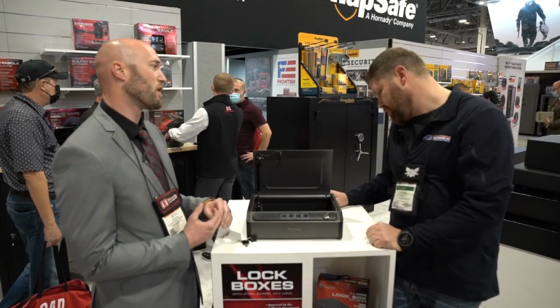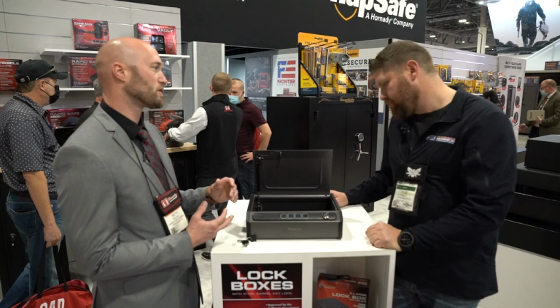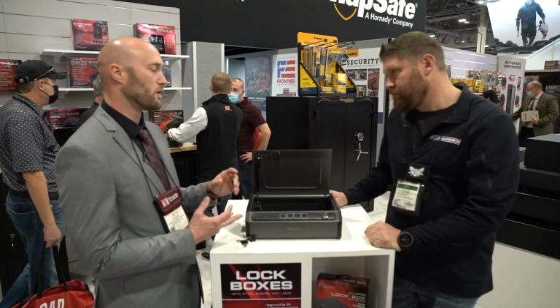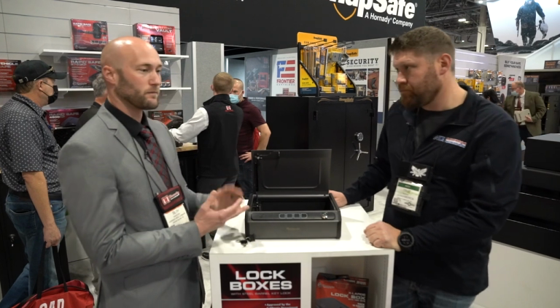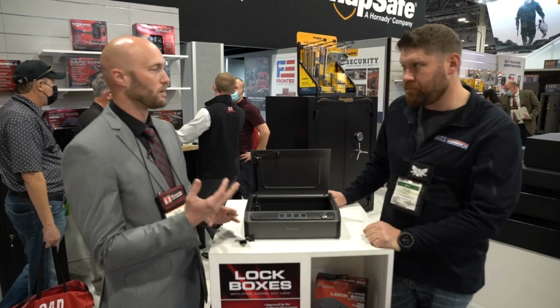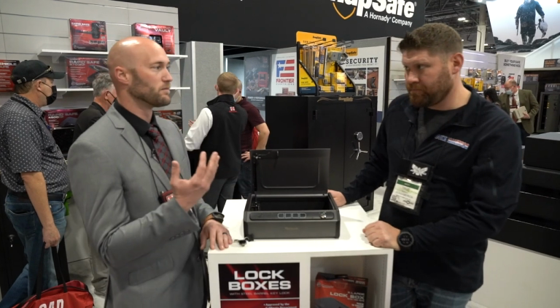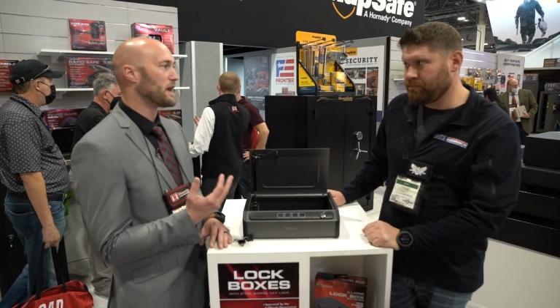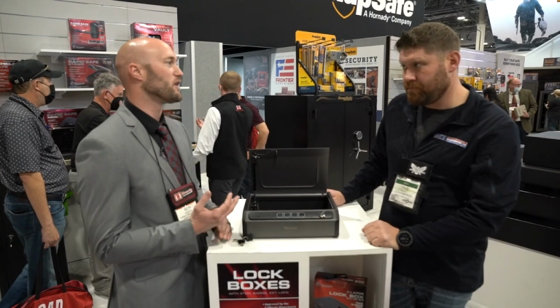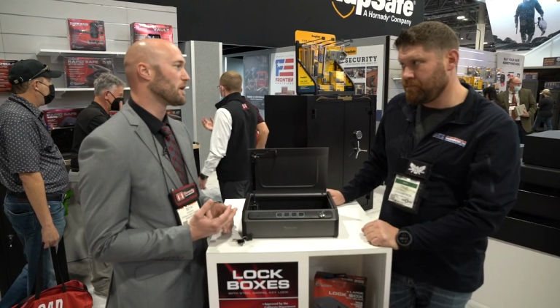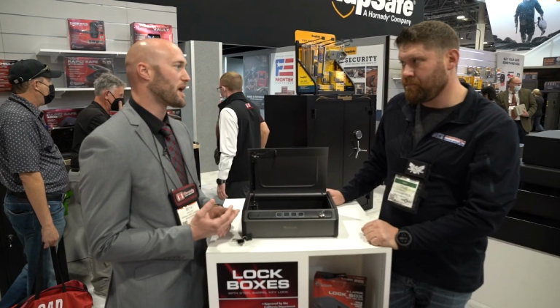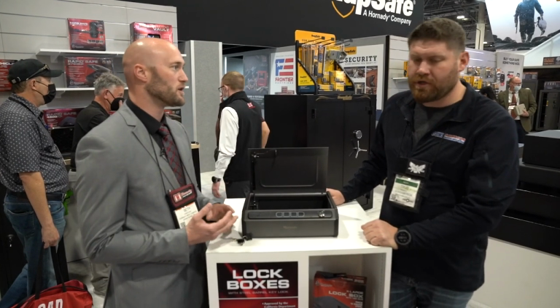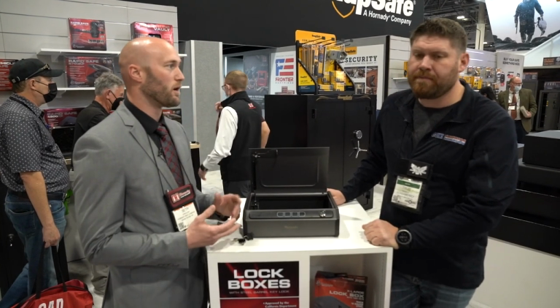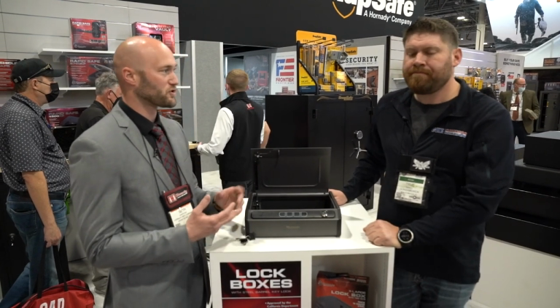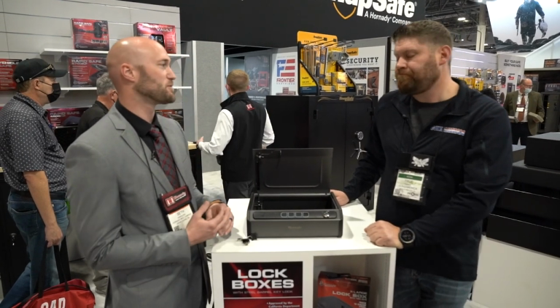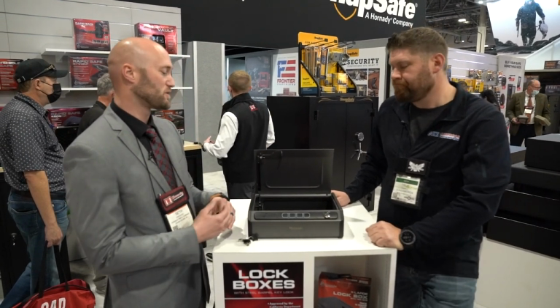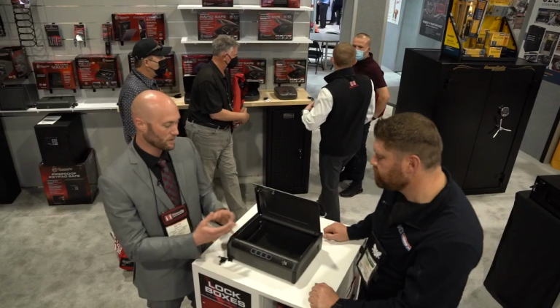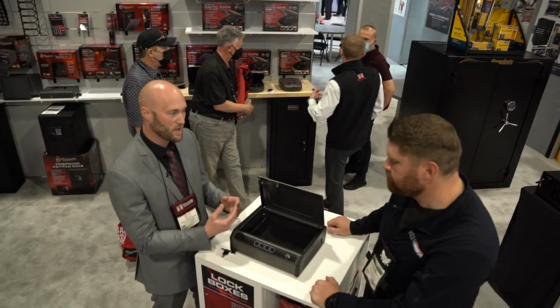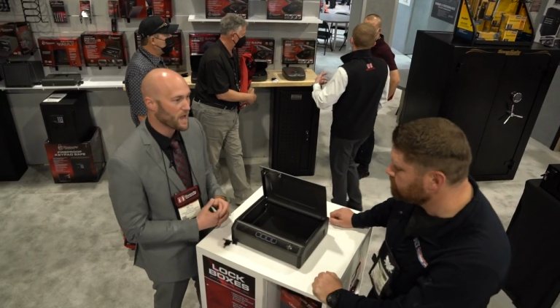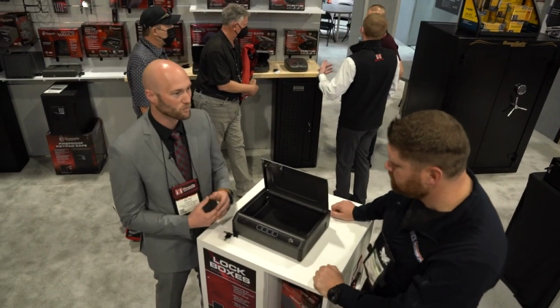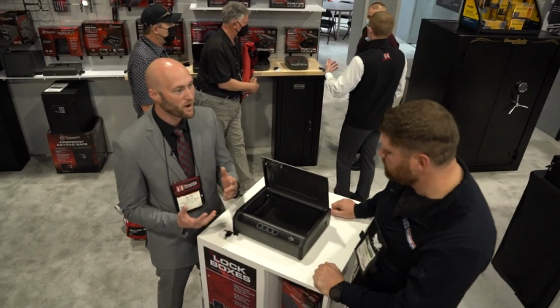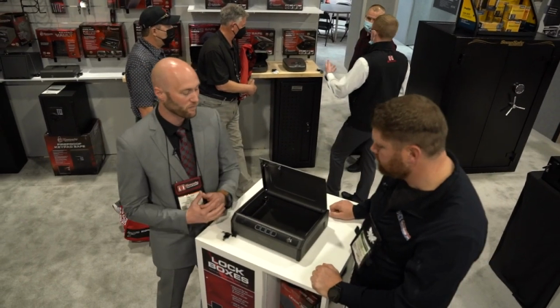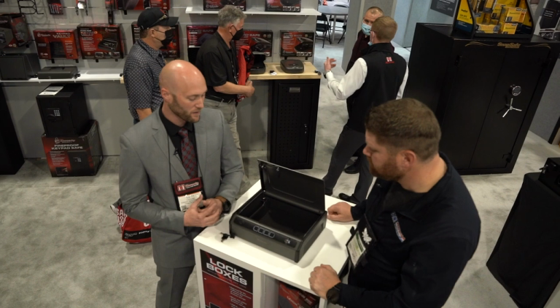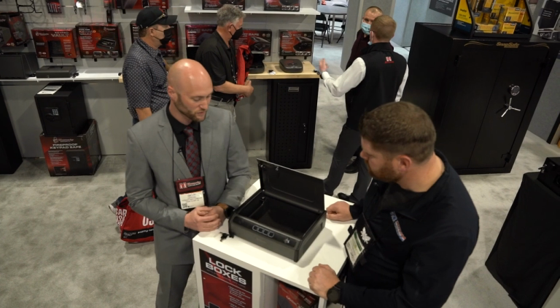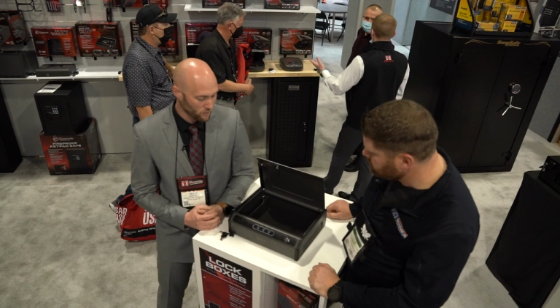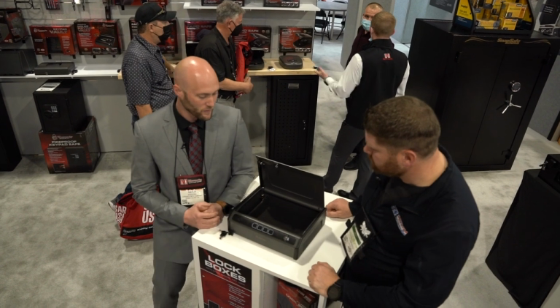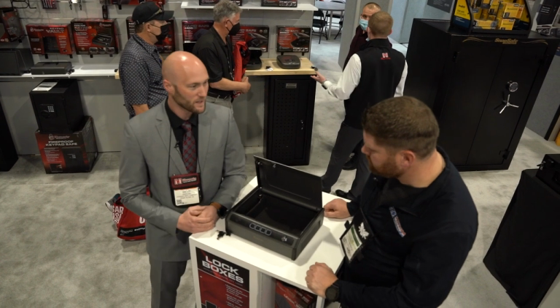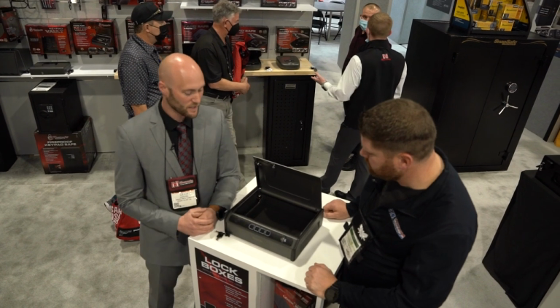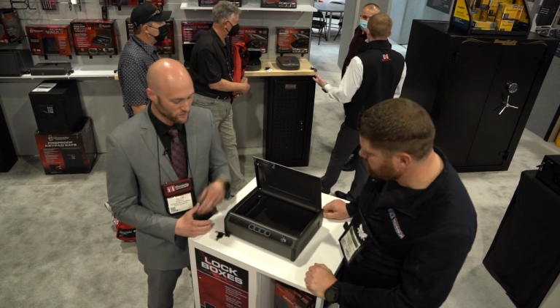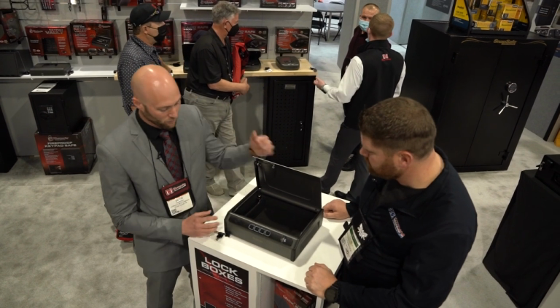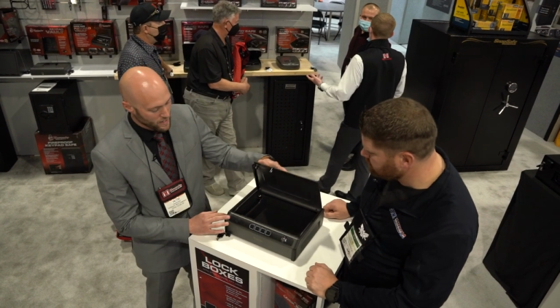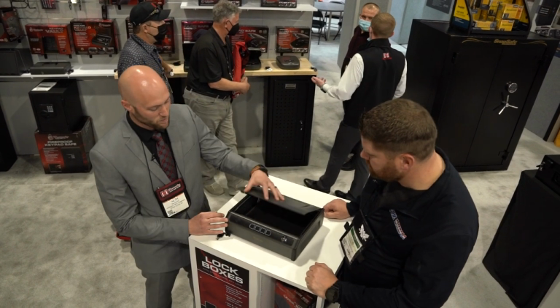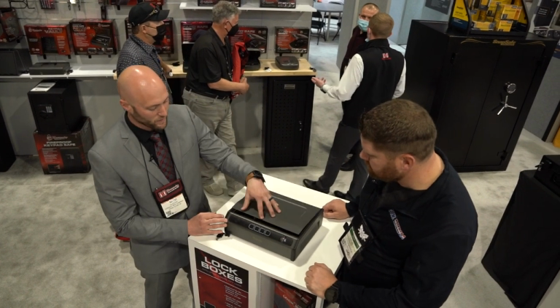Plenty of room in there for firearms, but also anything you can imagine — prescriptions, cash, valuables, gold, etc. So really a nice box.